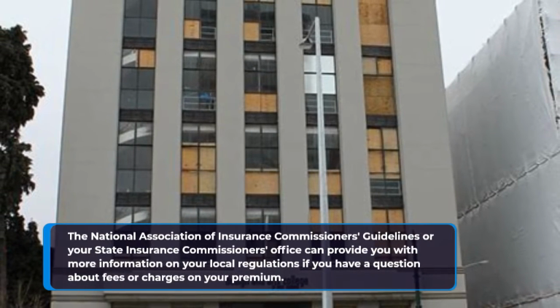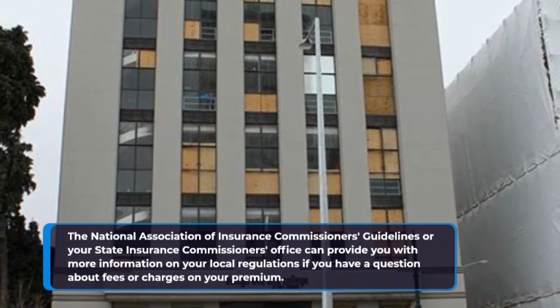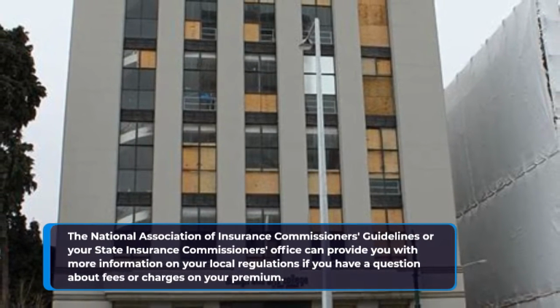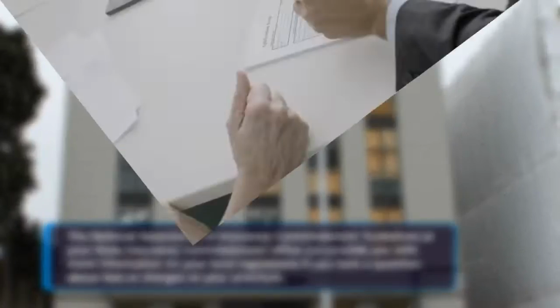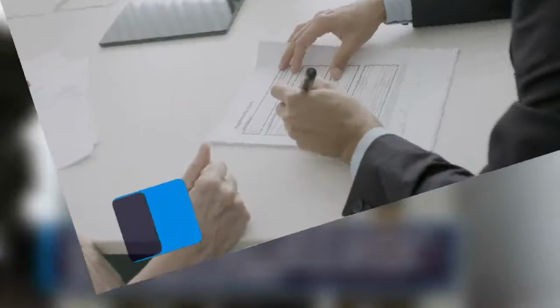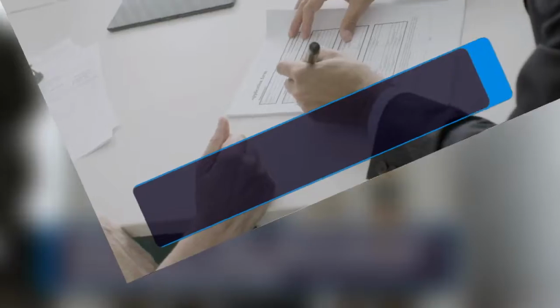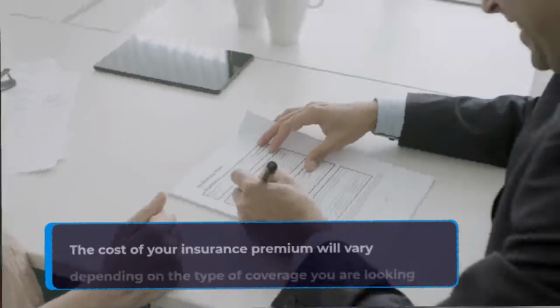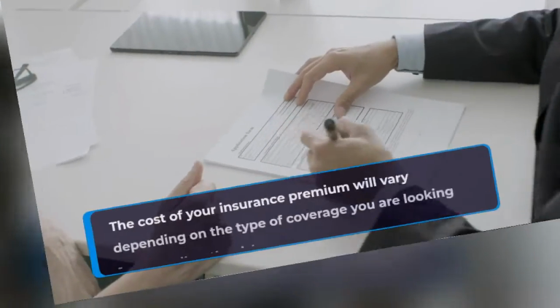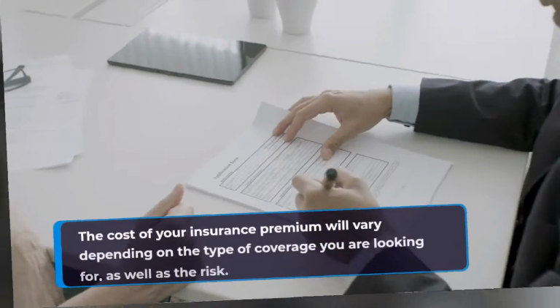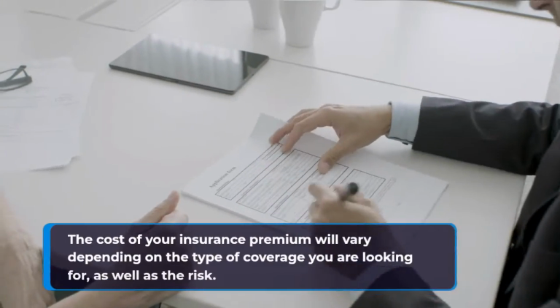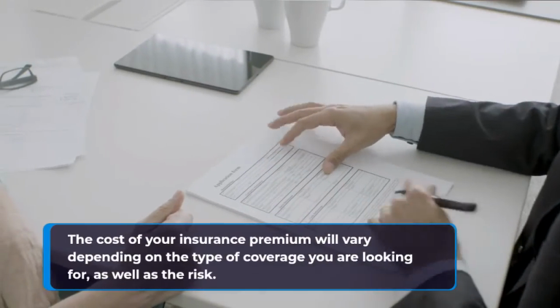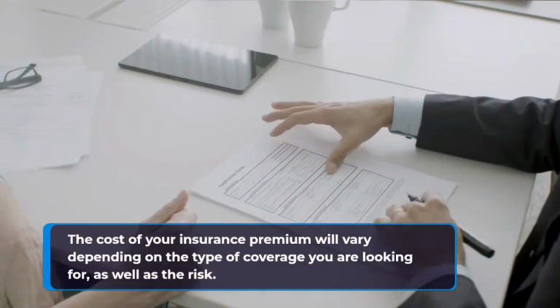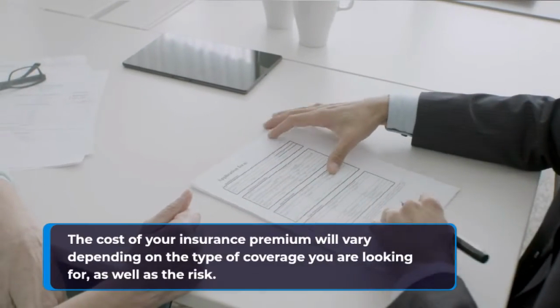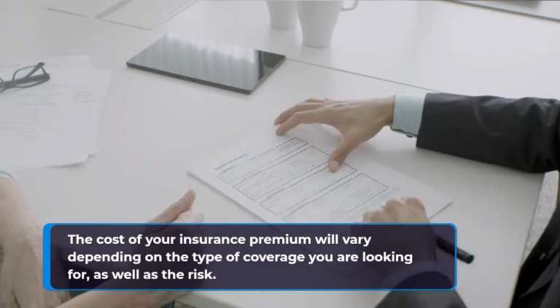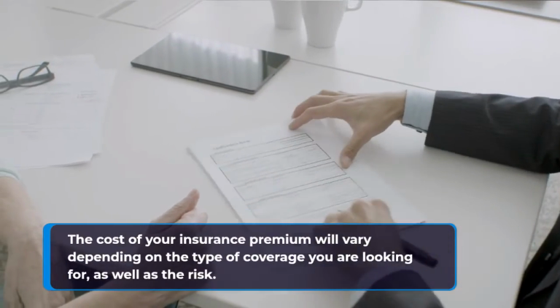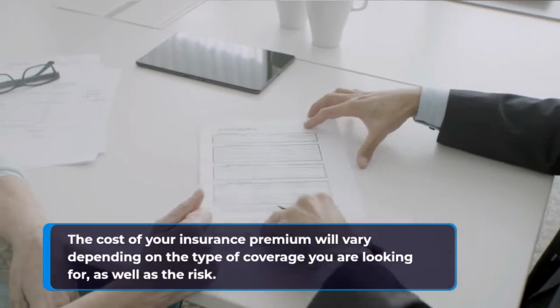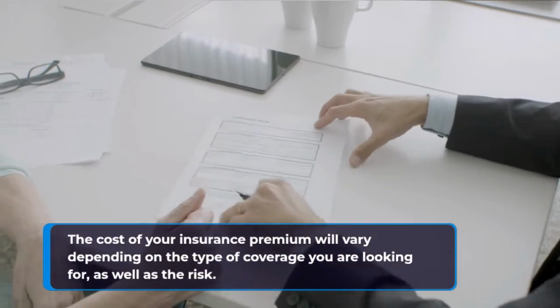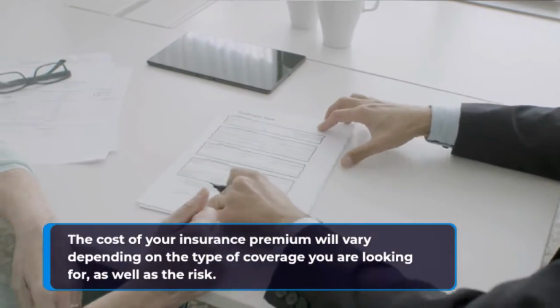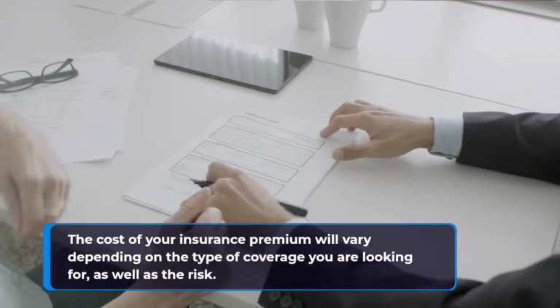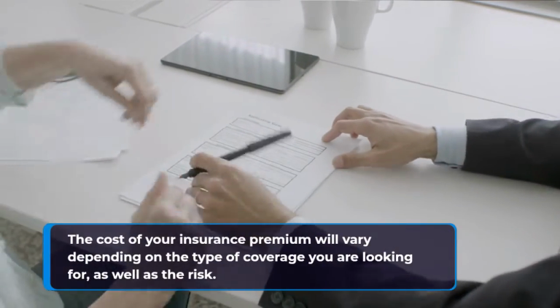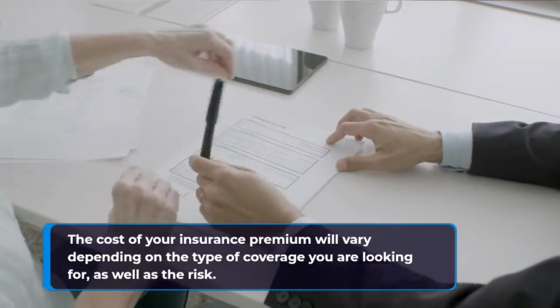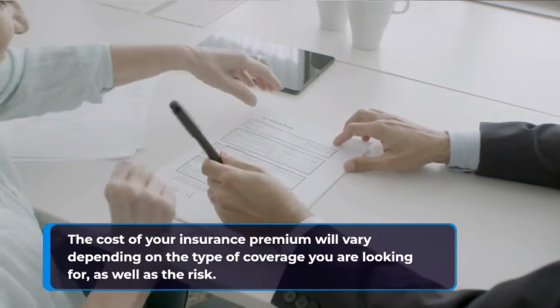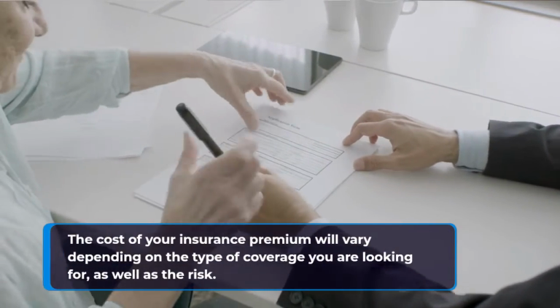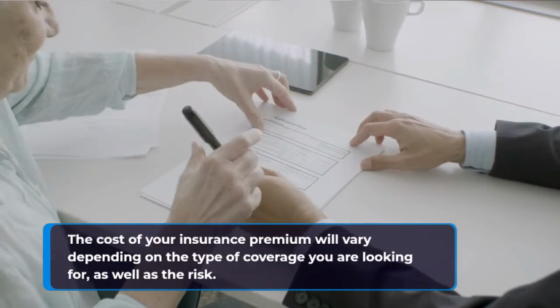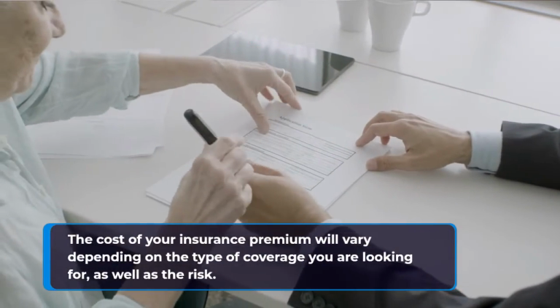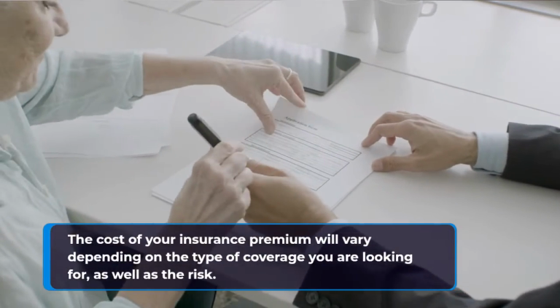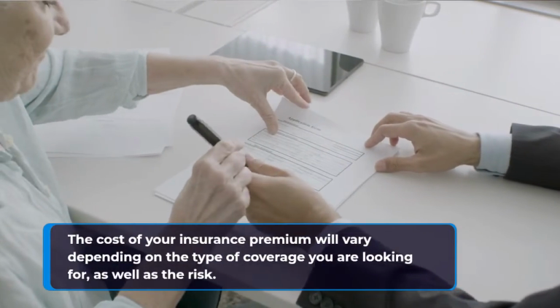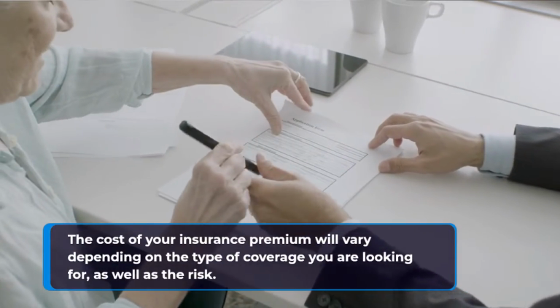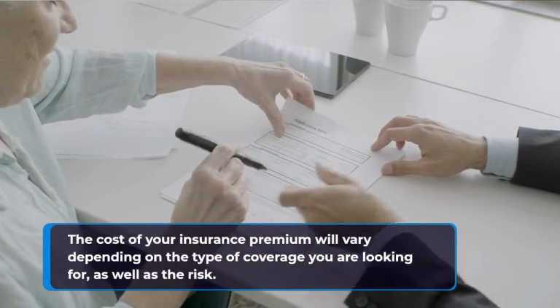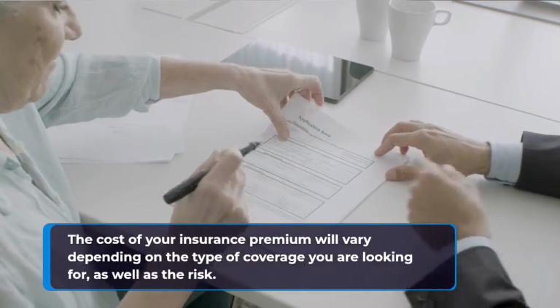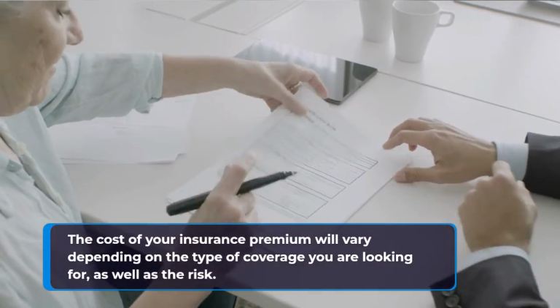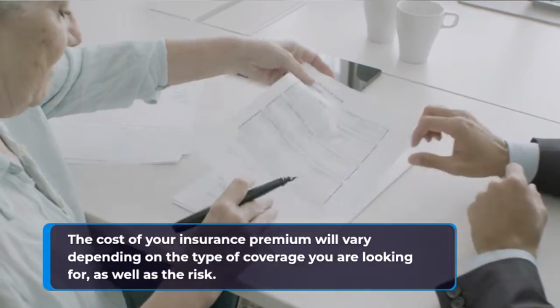The cost of your insurance premium will vary depending on the type of coverage you are looking for, as well as the risk.